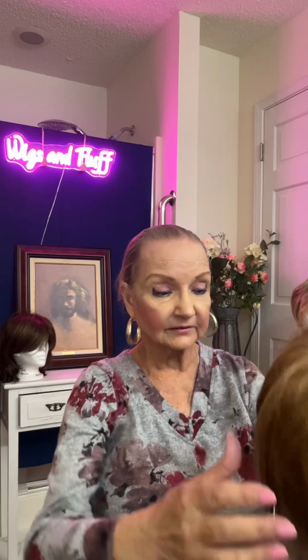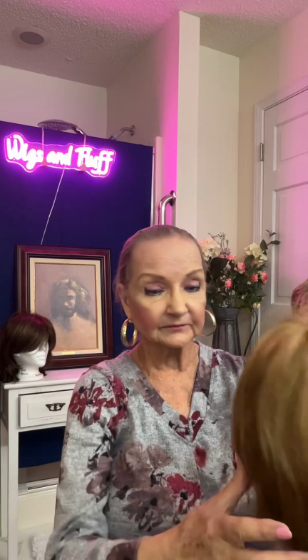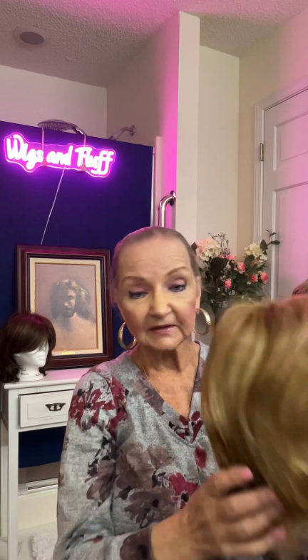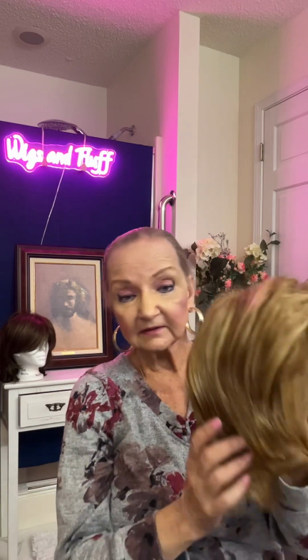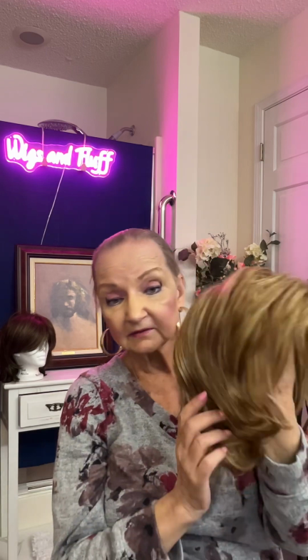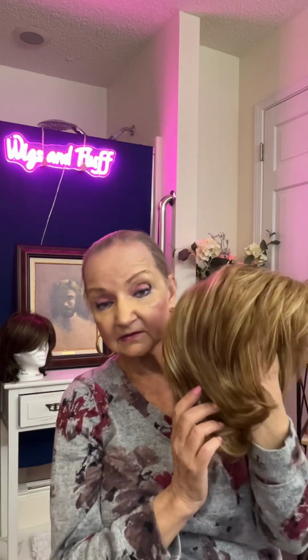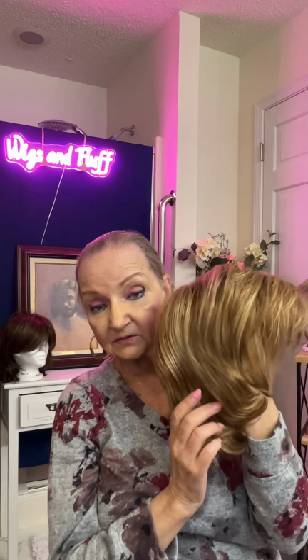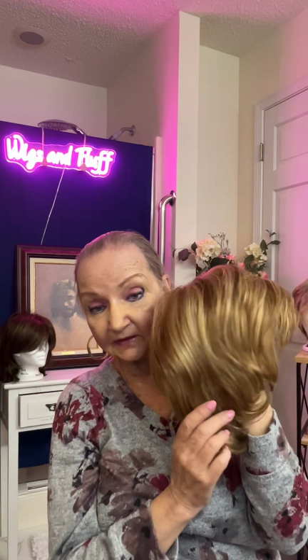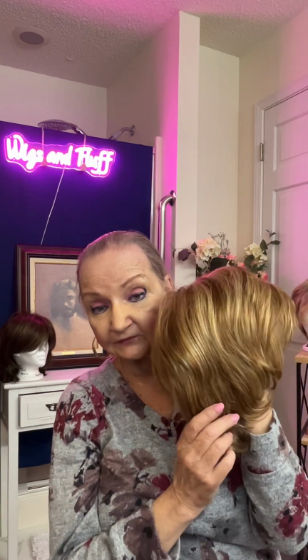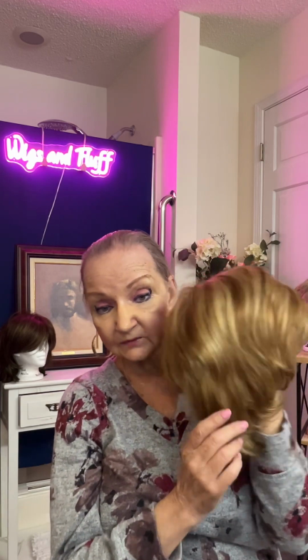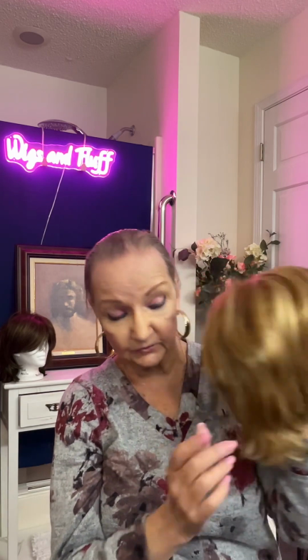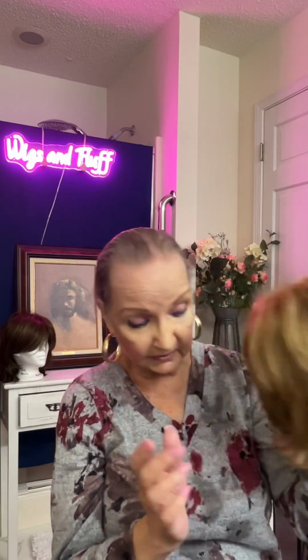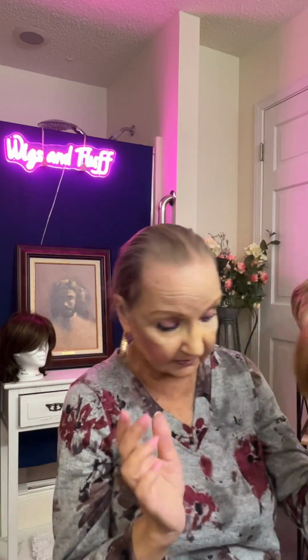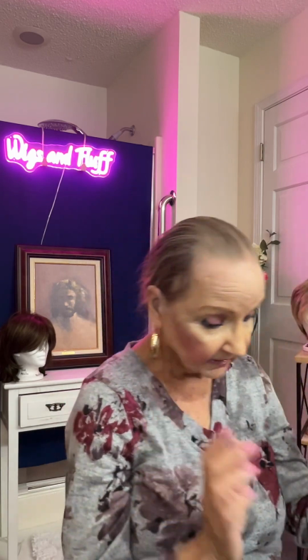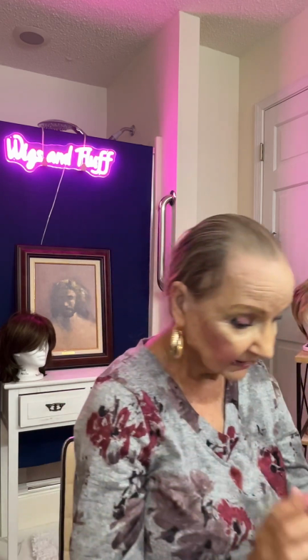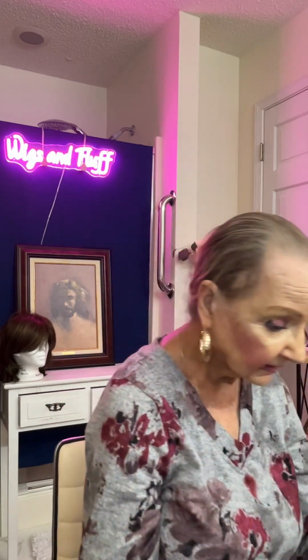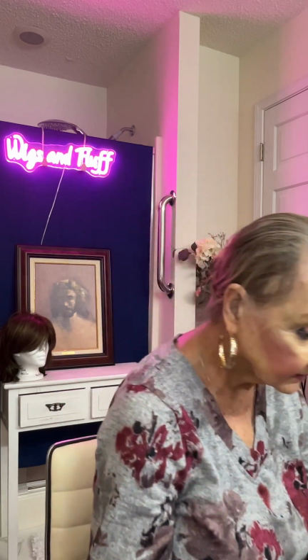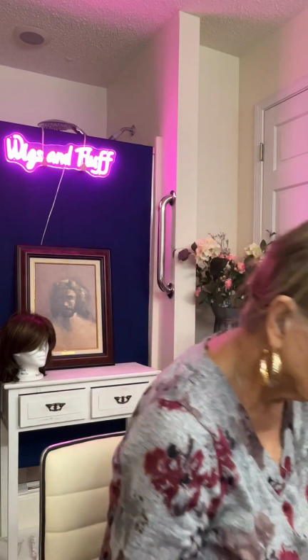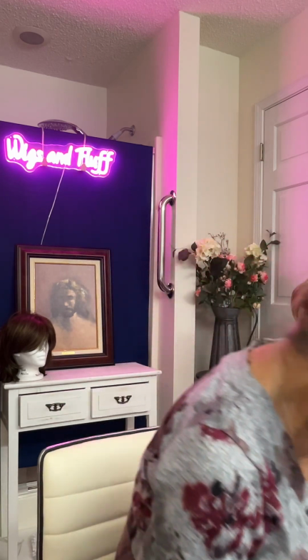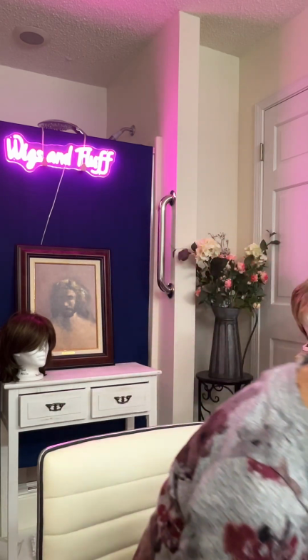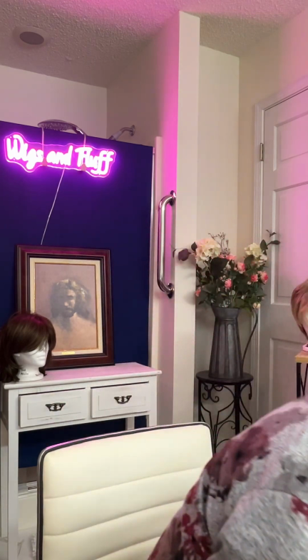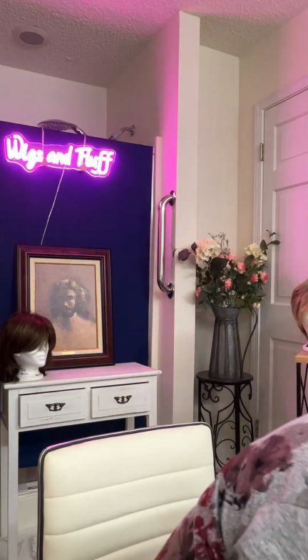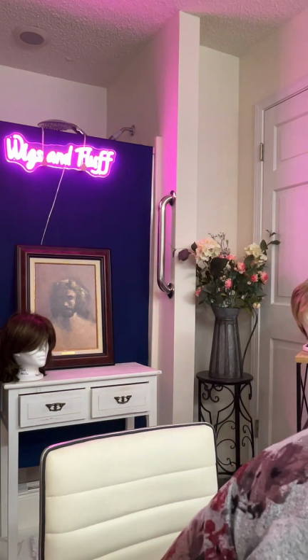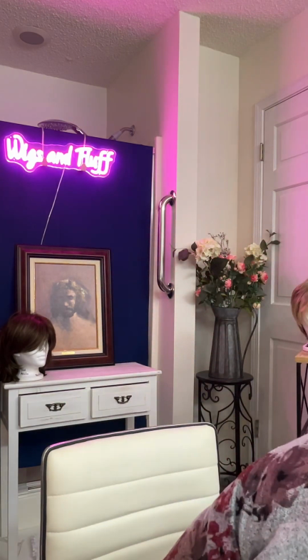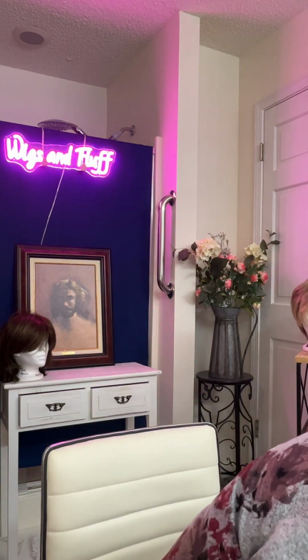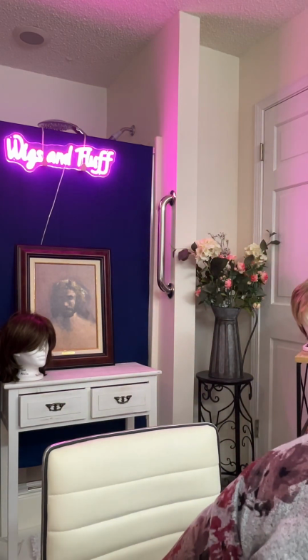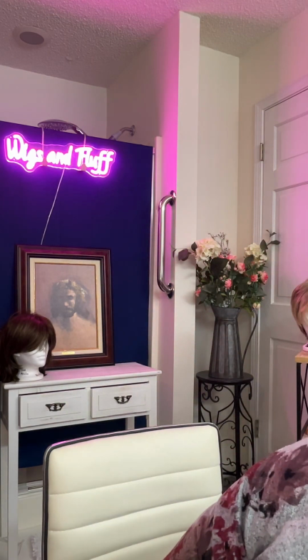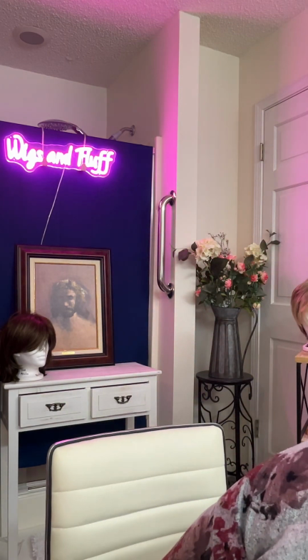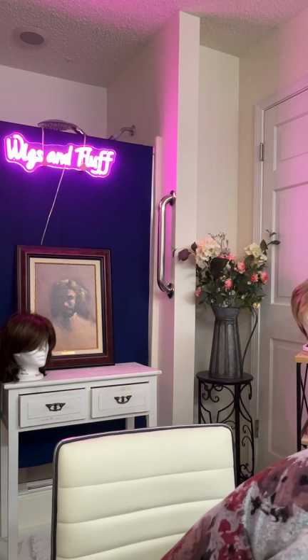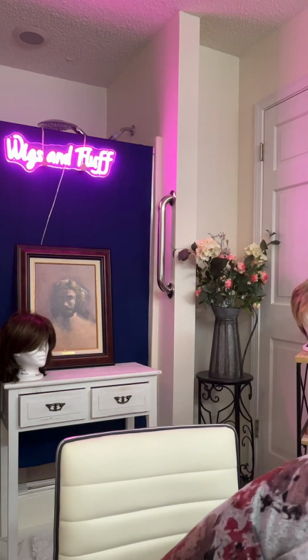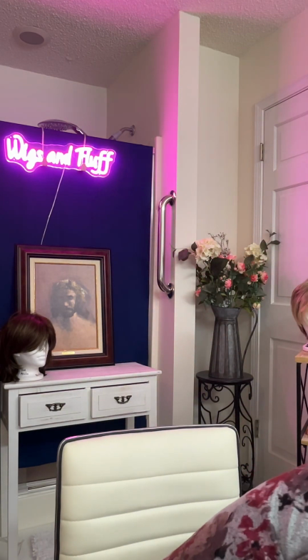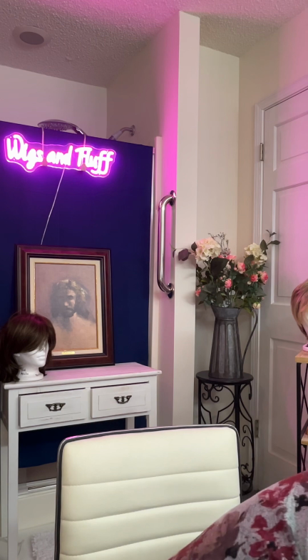So this is my Fame wig. Can't live without it. Love it.